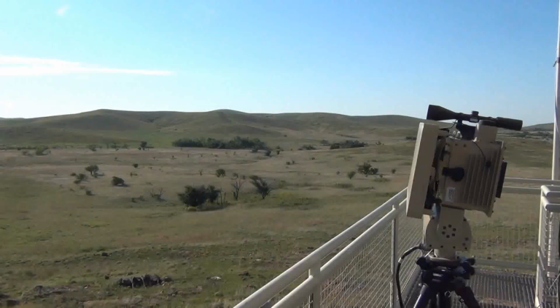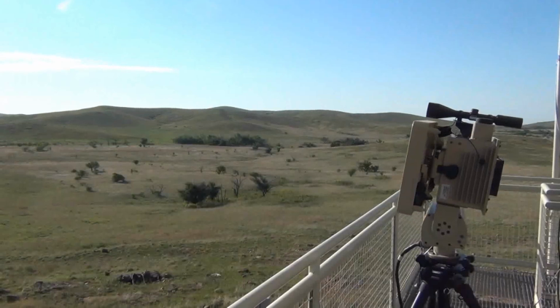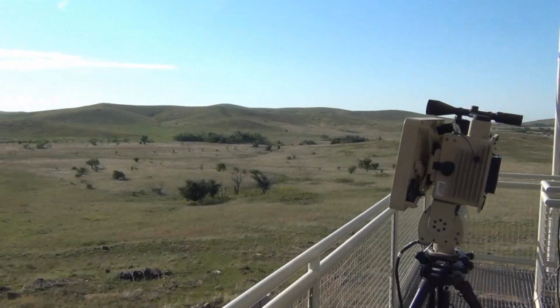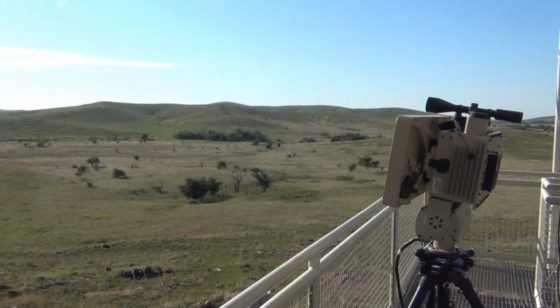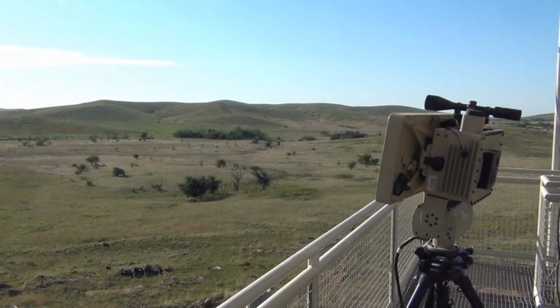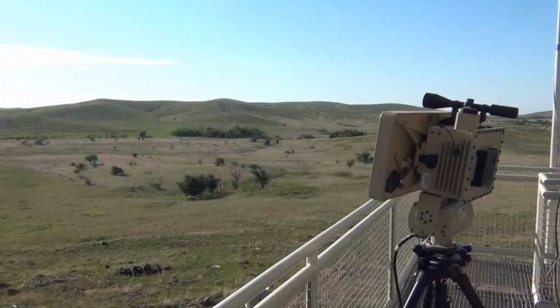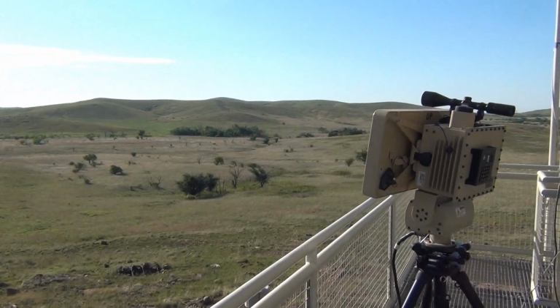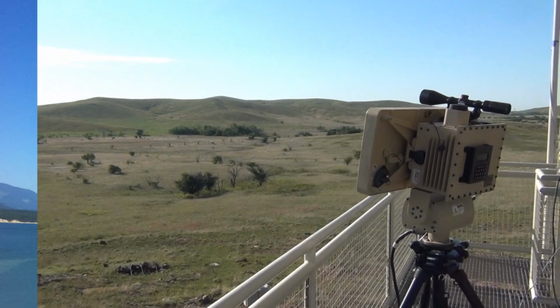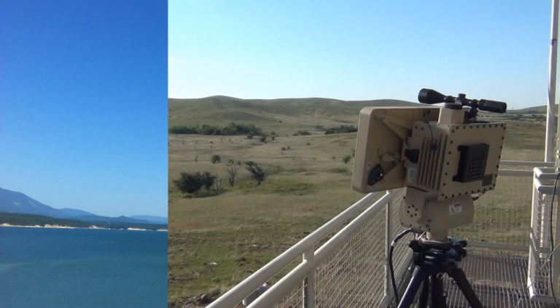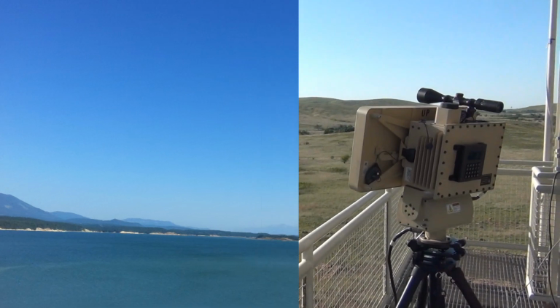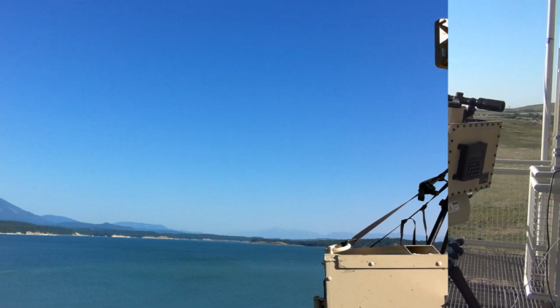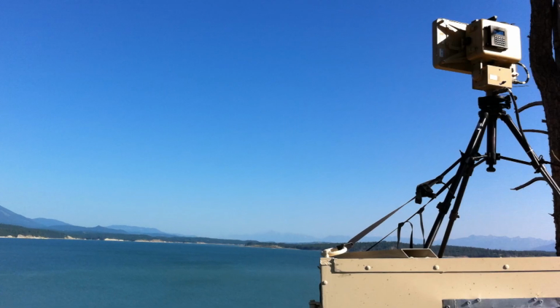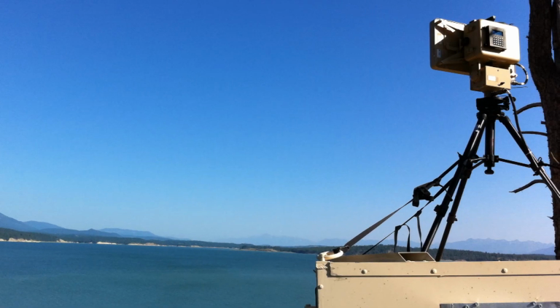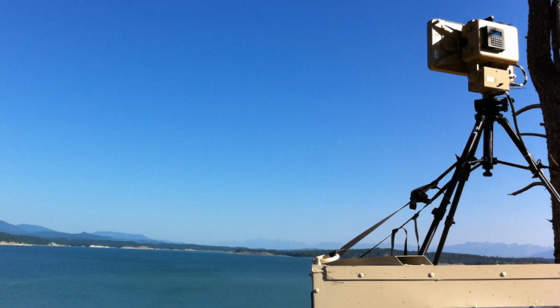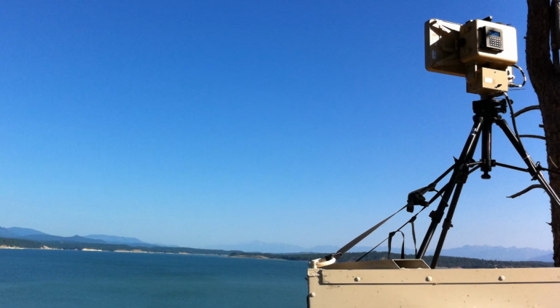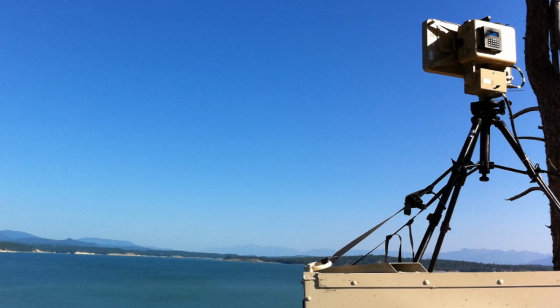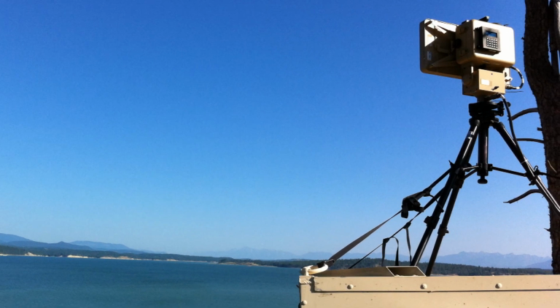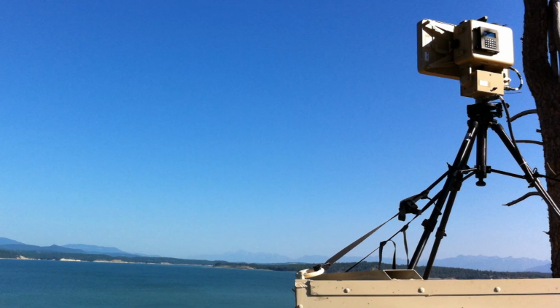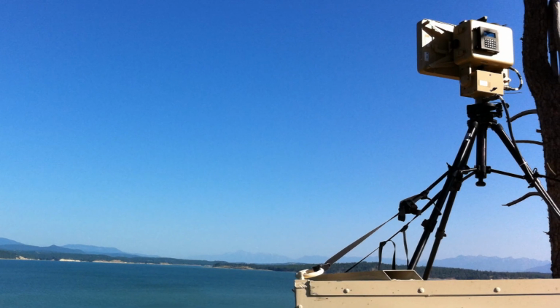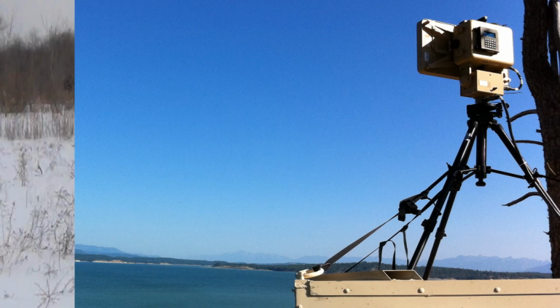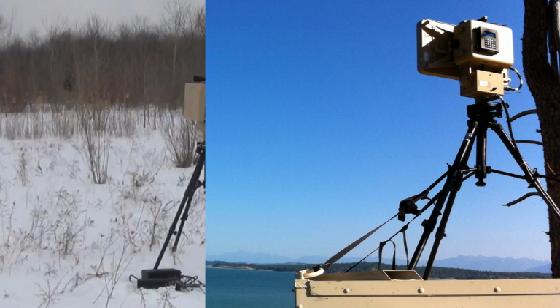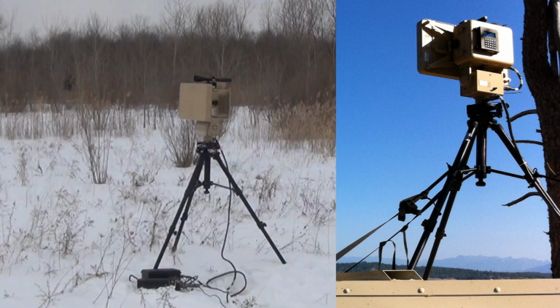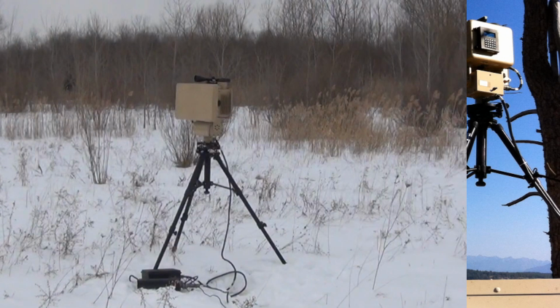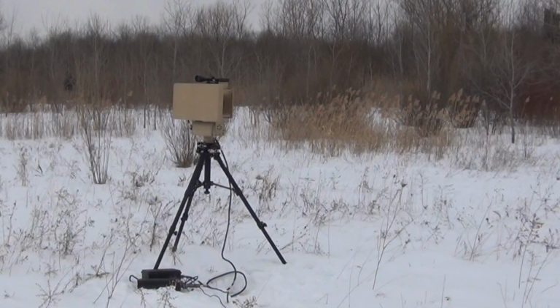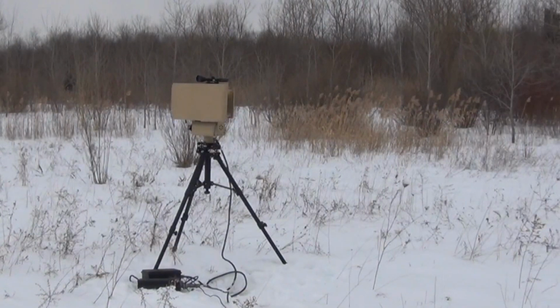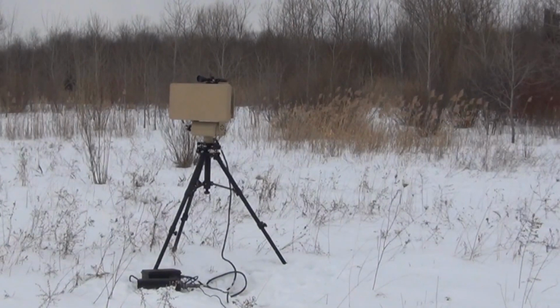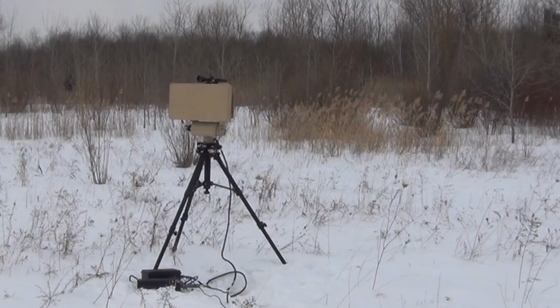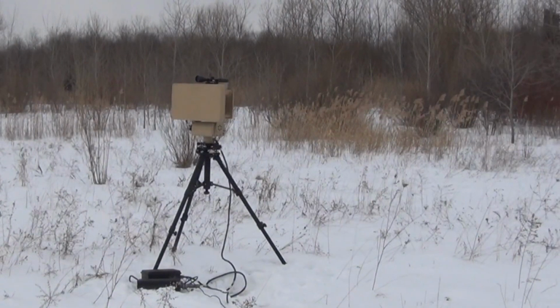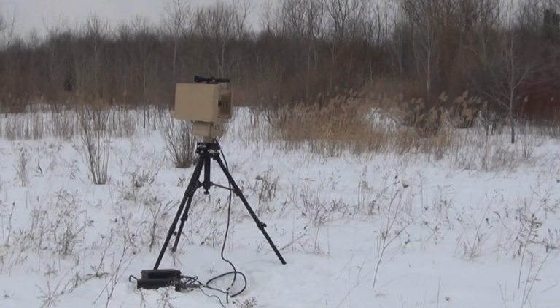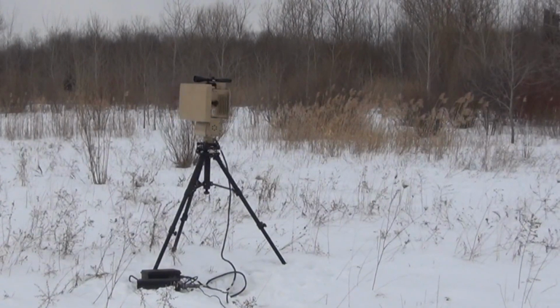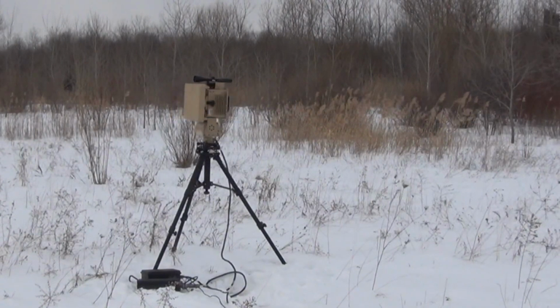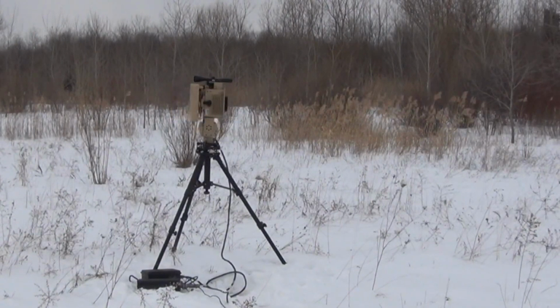Whether you're protecting borders, ports and harbors, or bases and airfields, this GSR keeps a long-range eye on any intrusion.